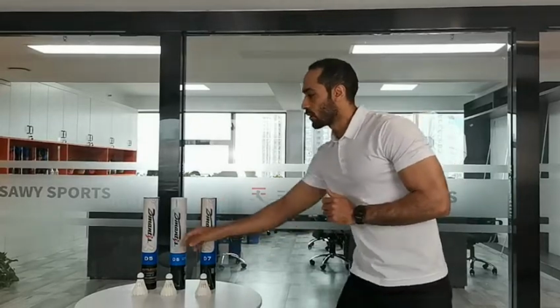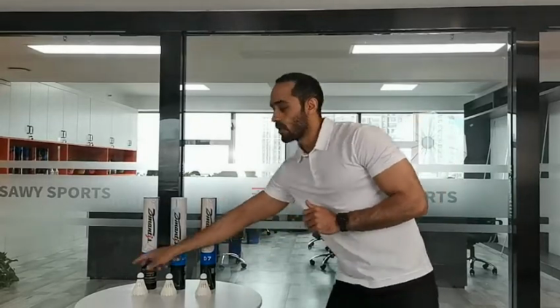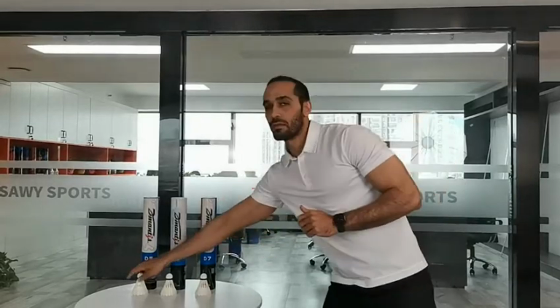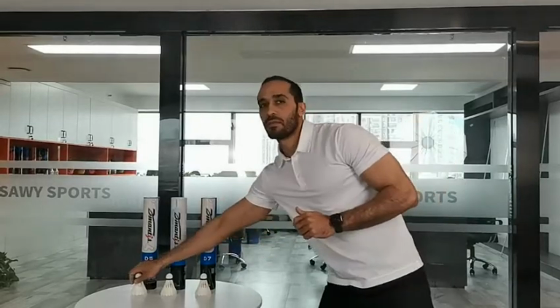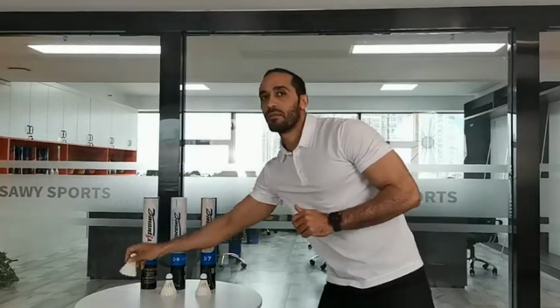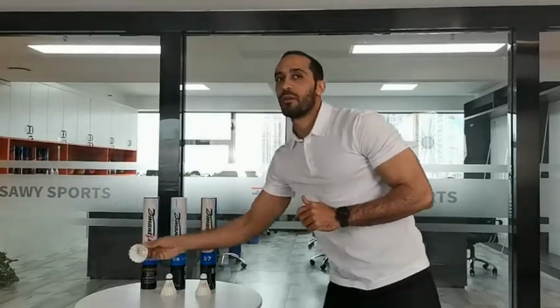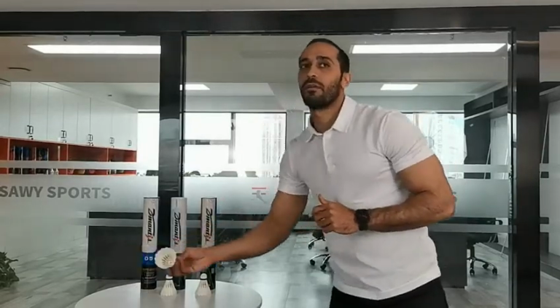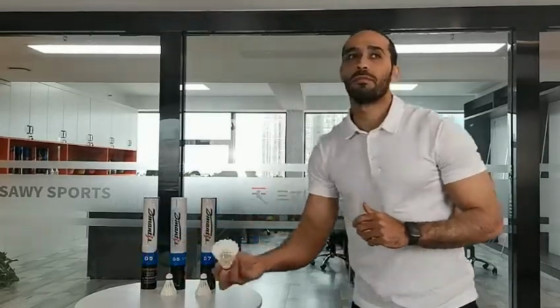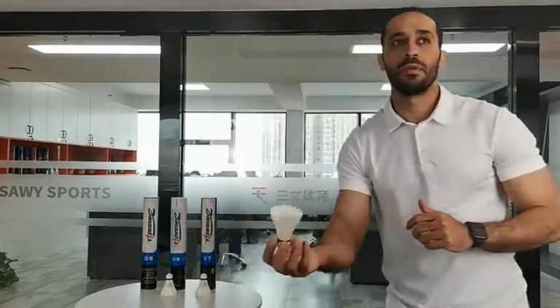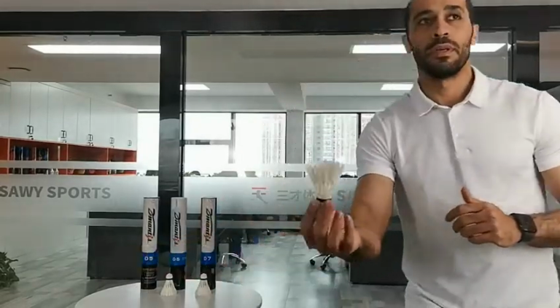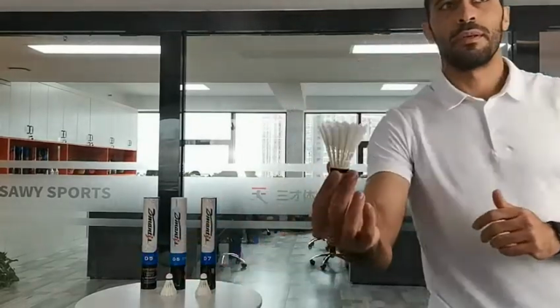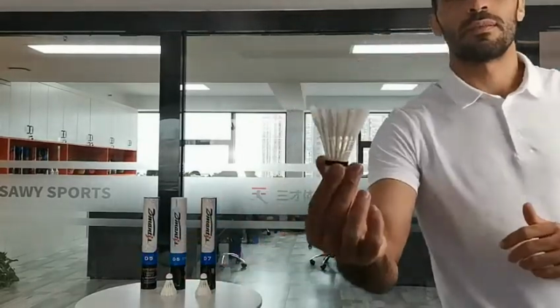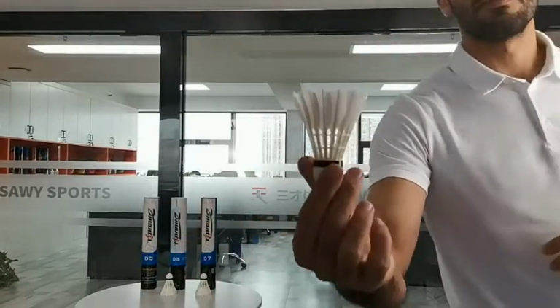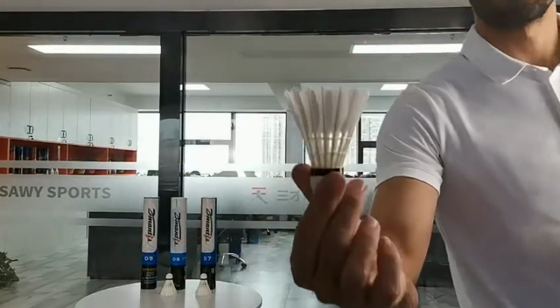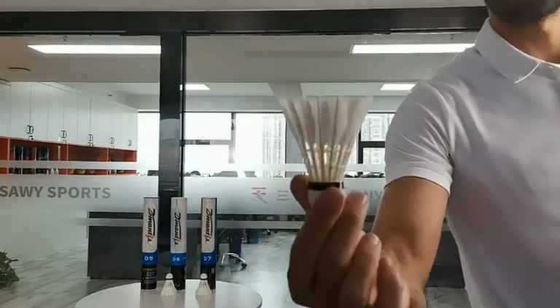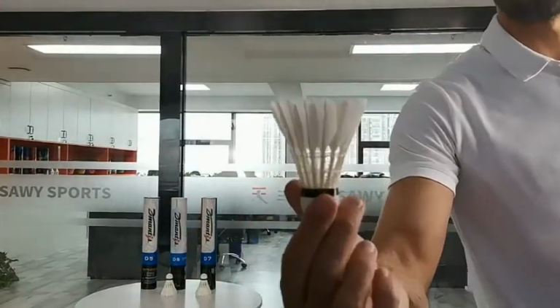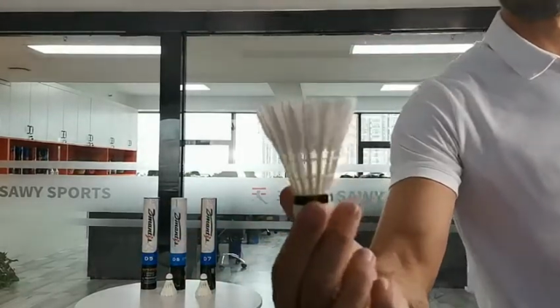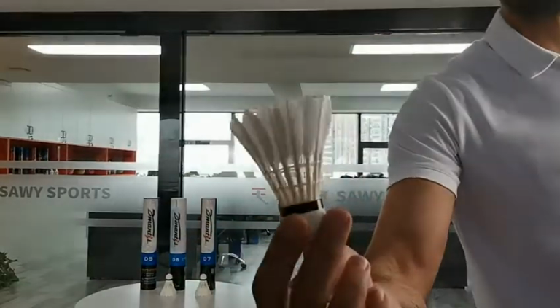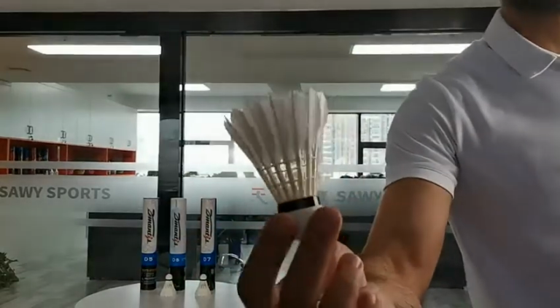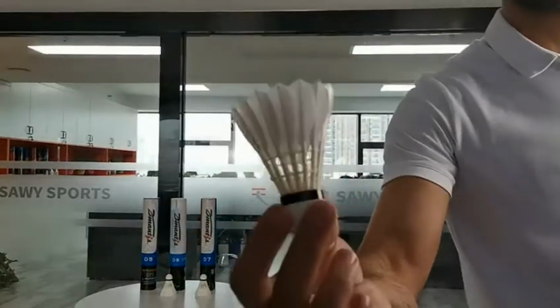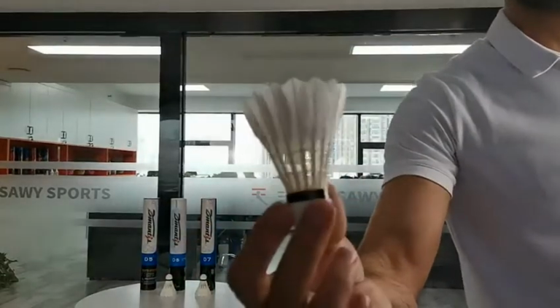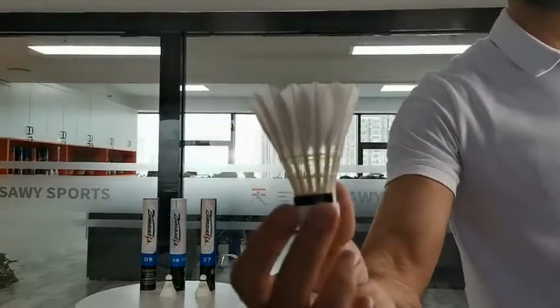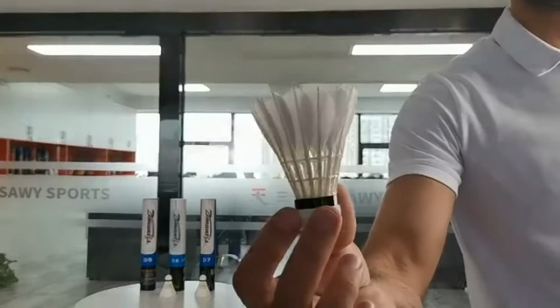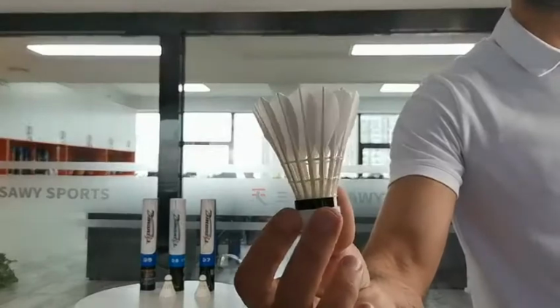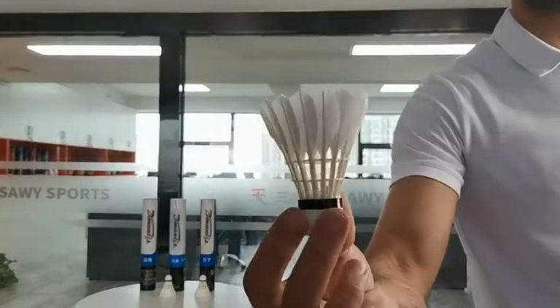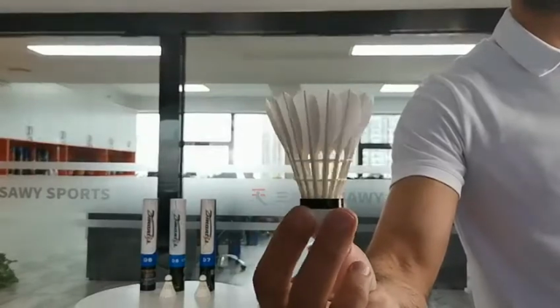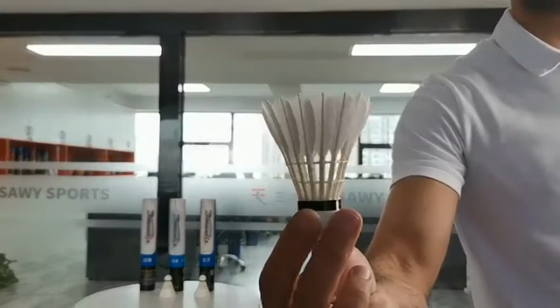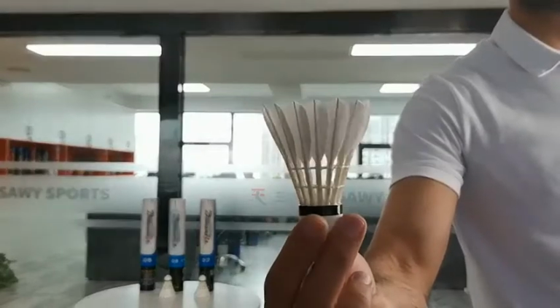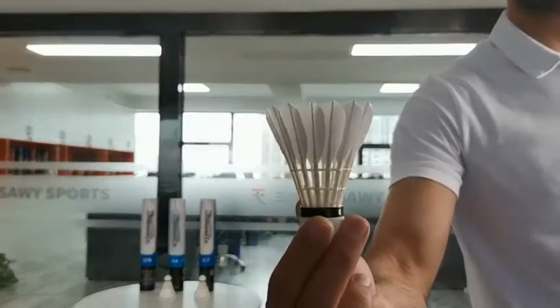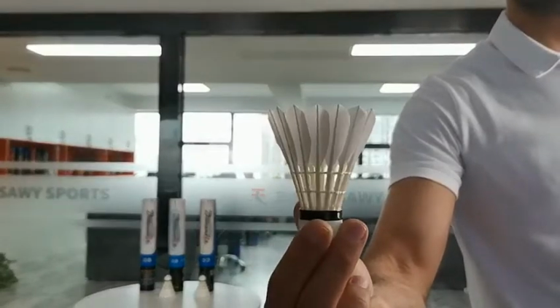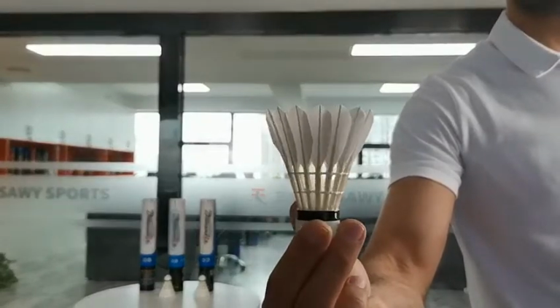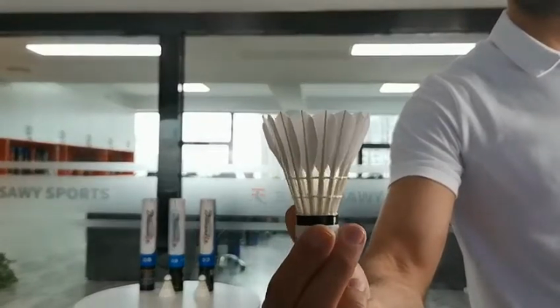Here is the D5. It consists of fiber cork and first class duck feather.